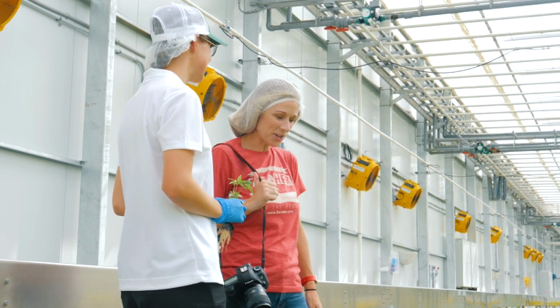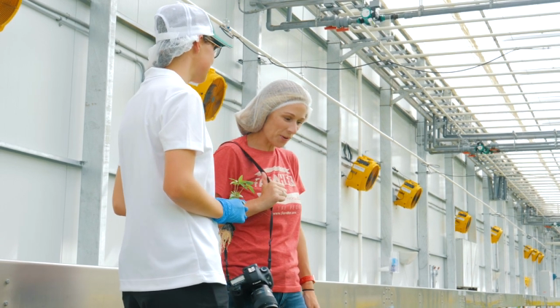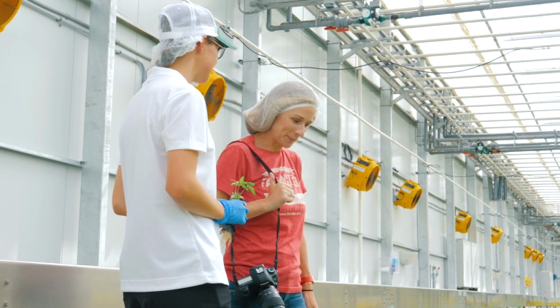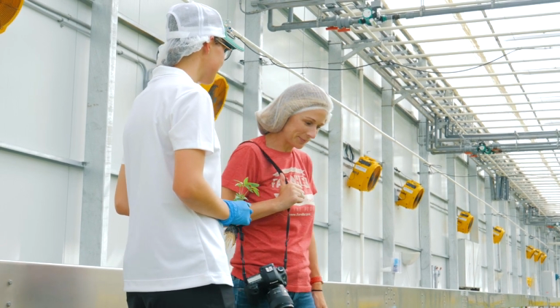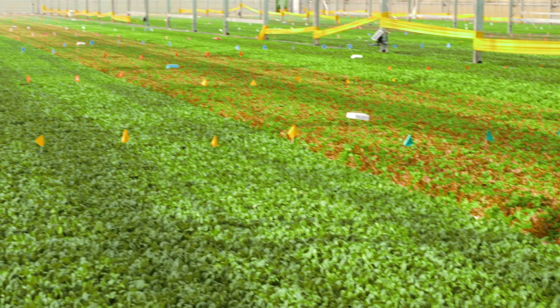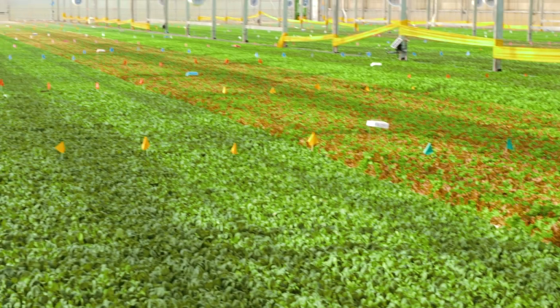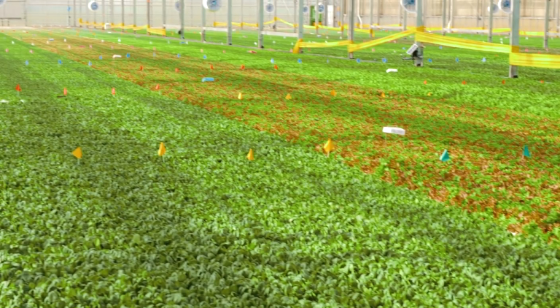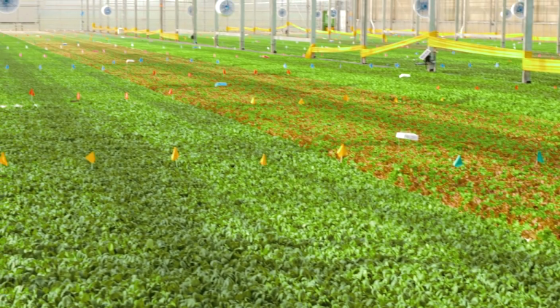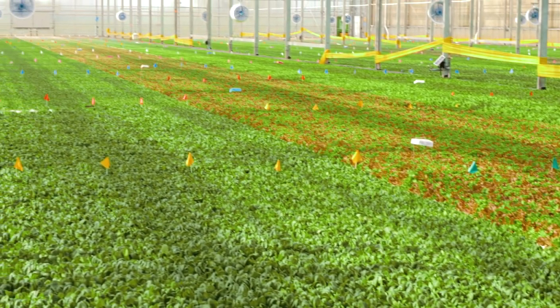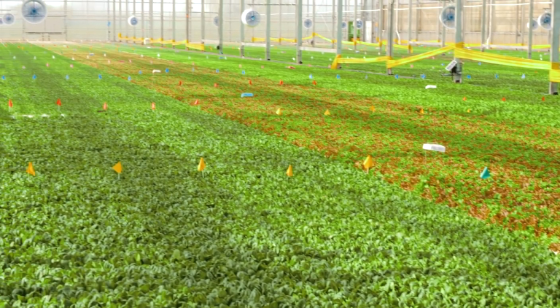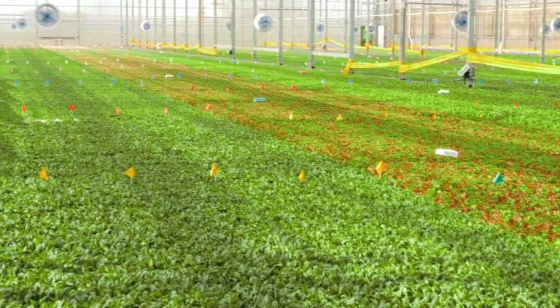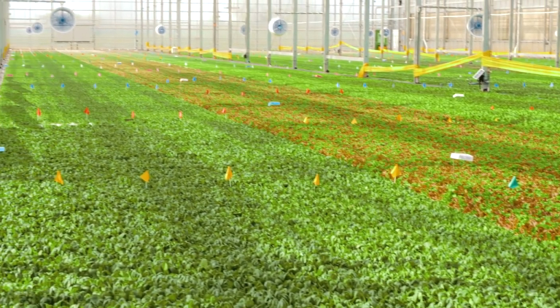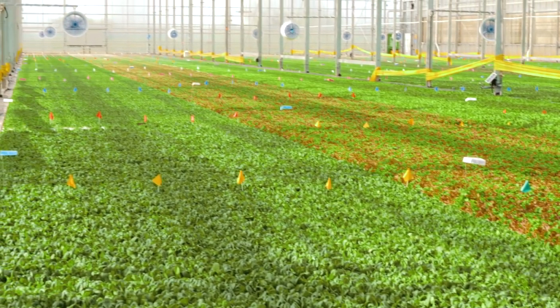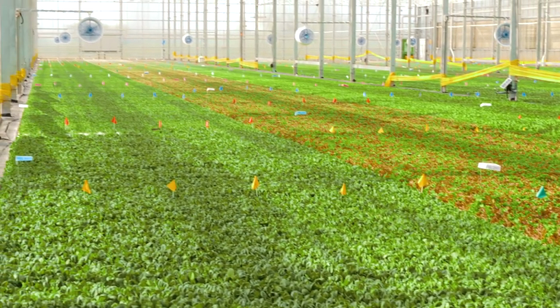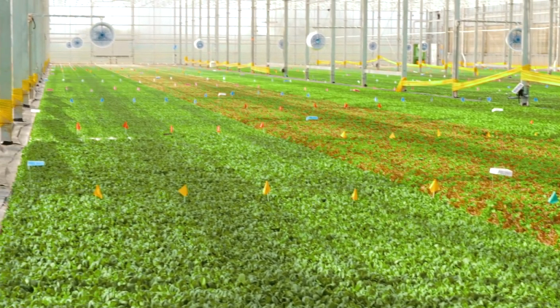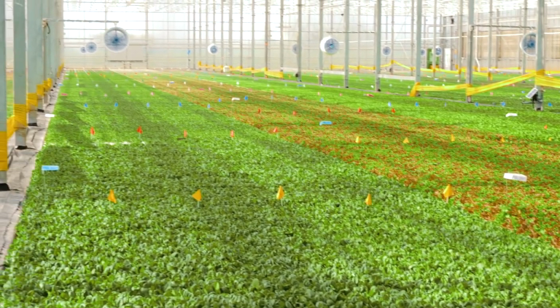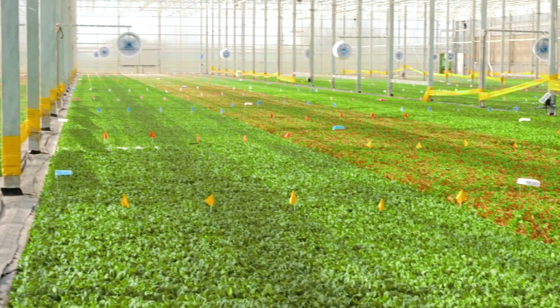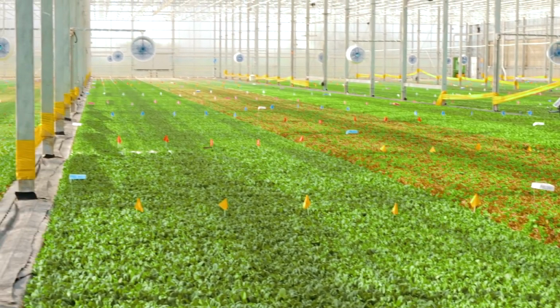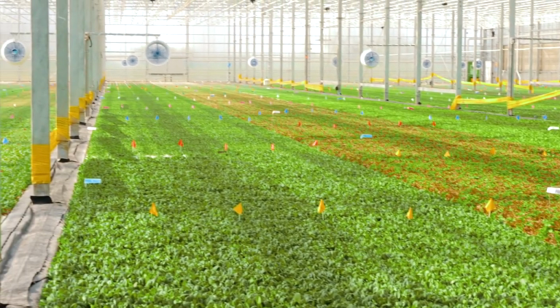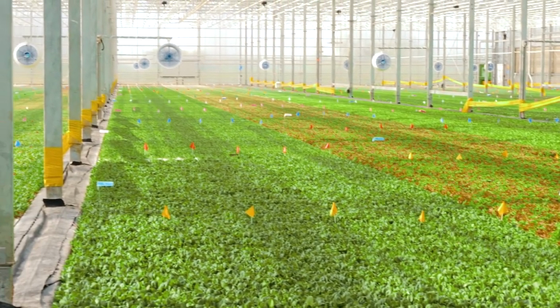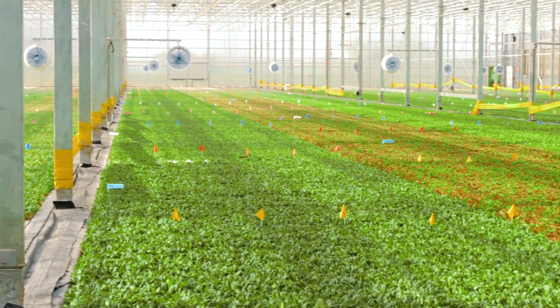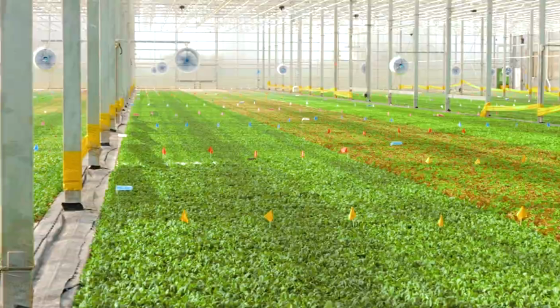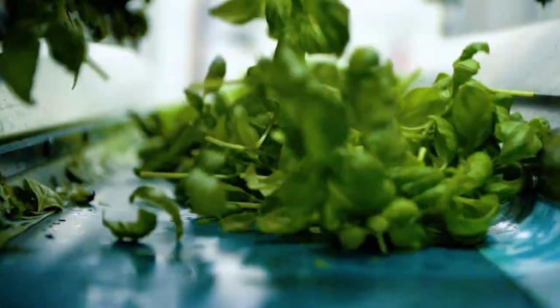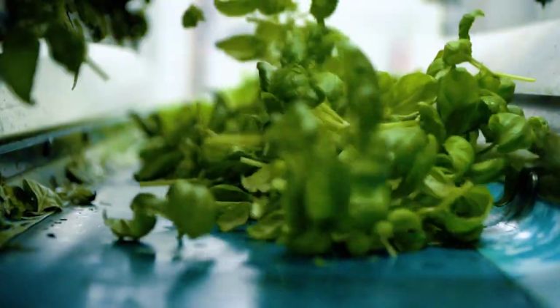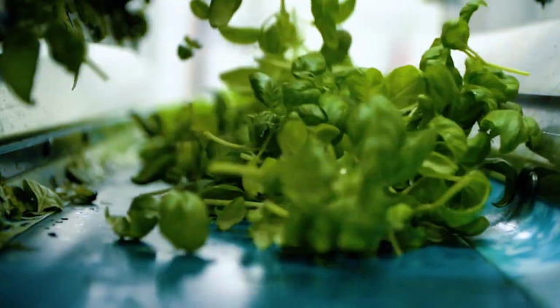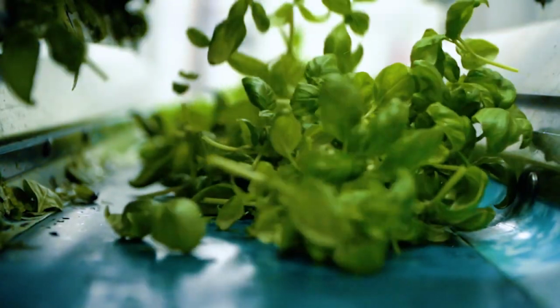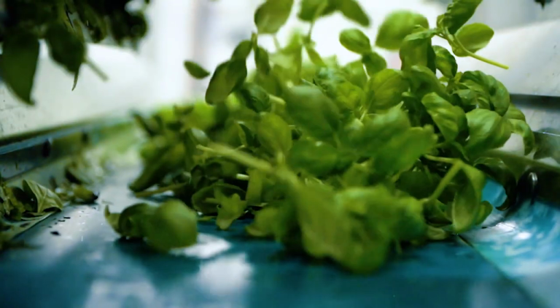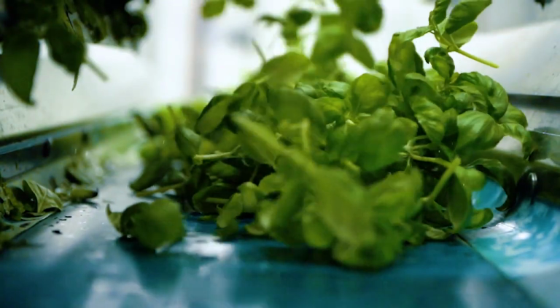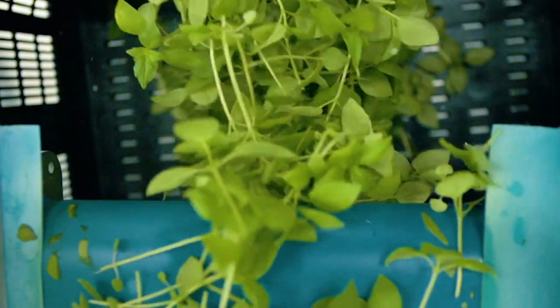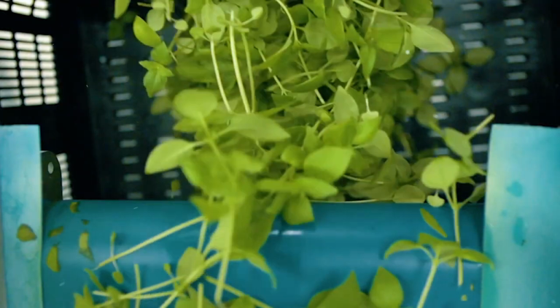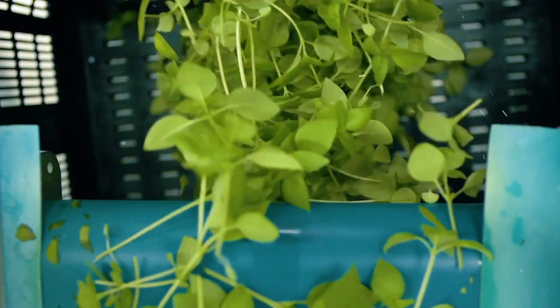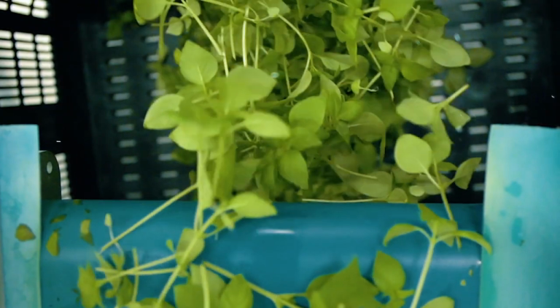Go inside Bright Farms' big greenhouses where hydroponics feed America.